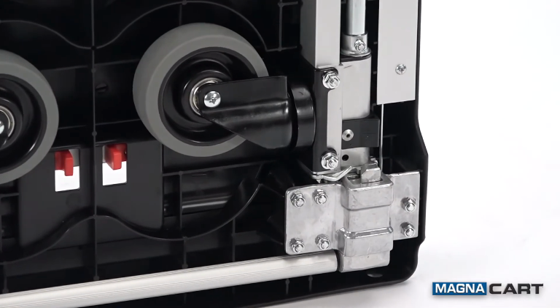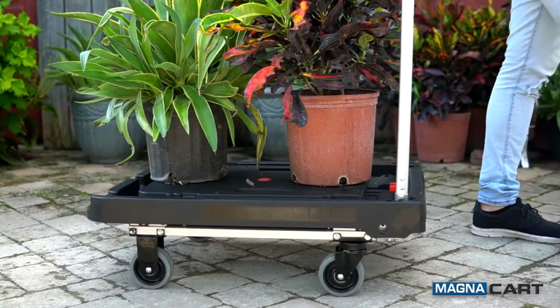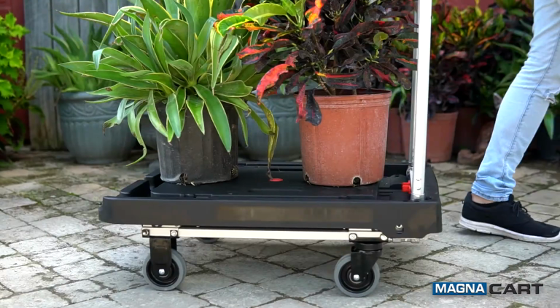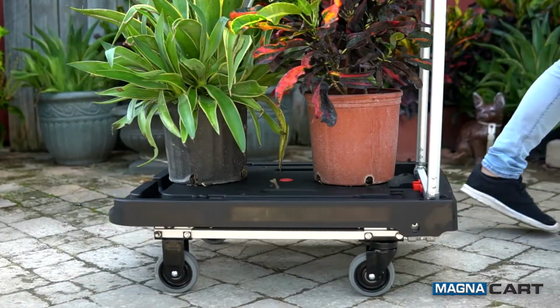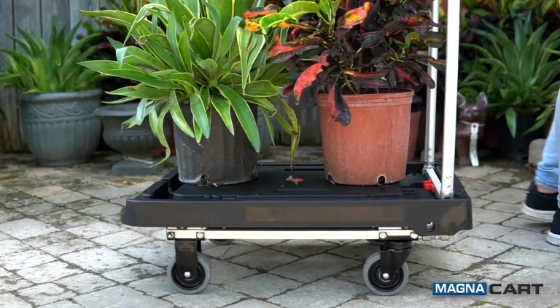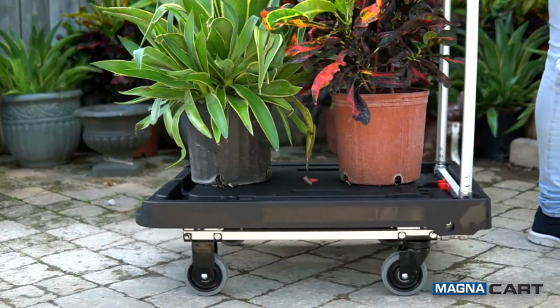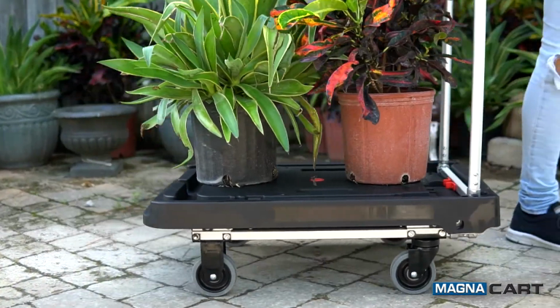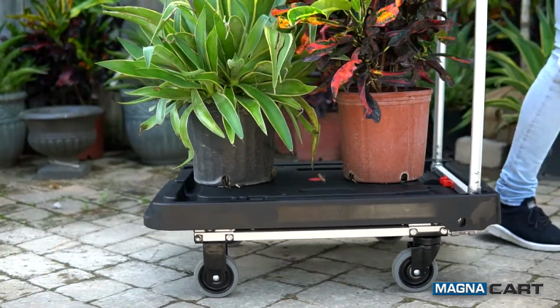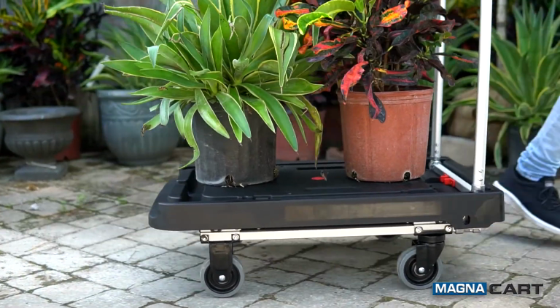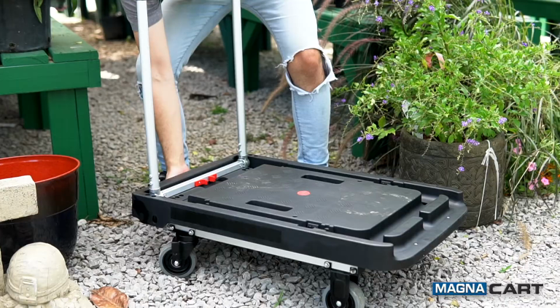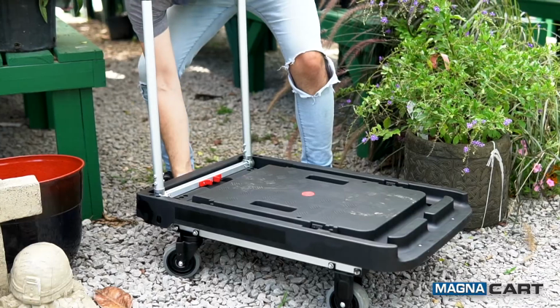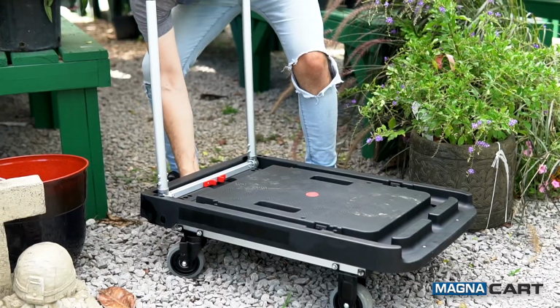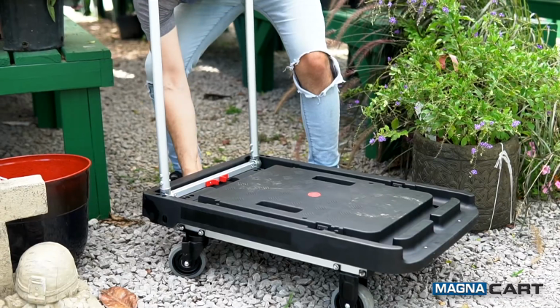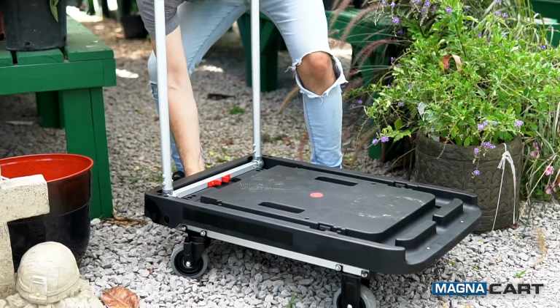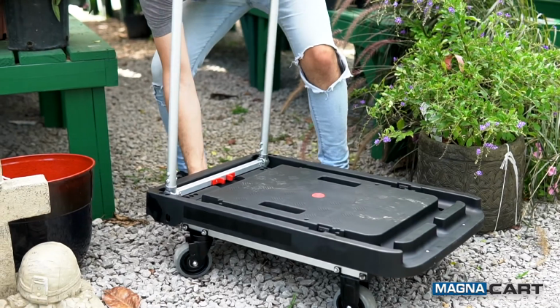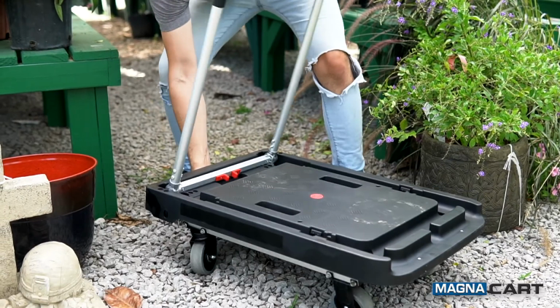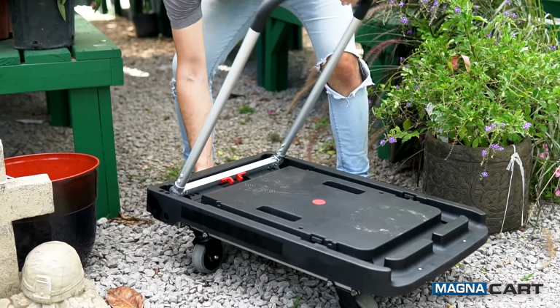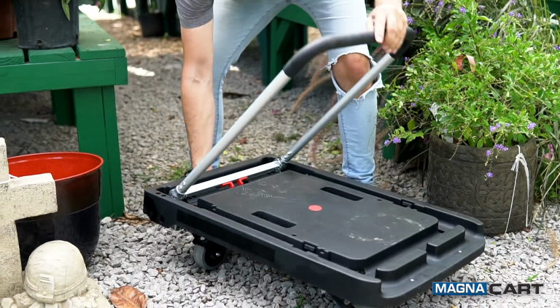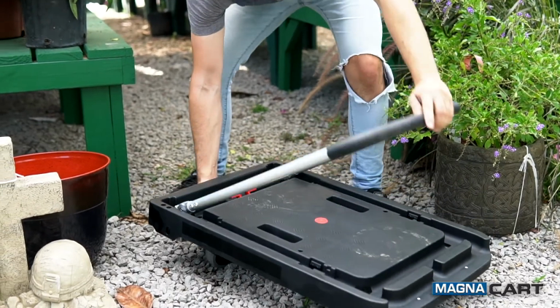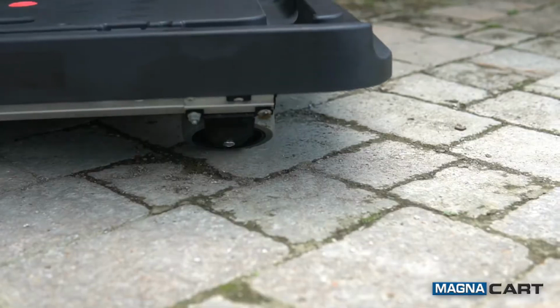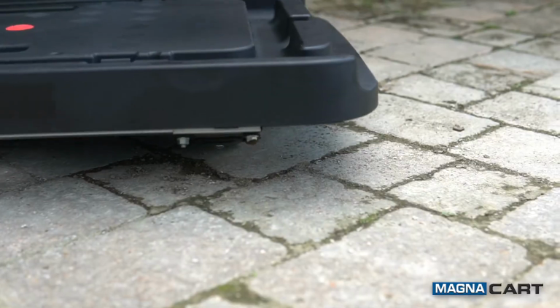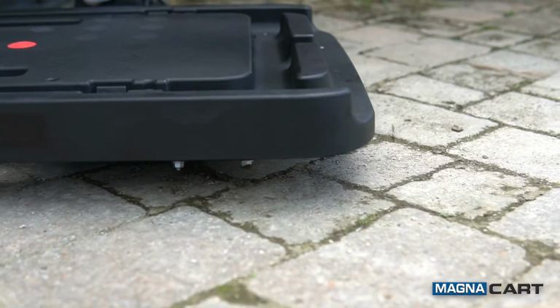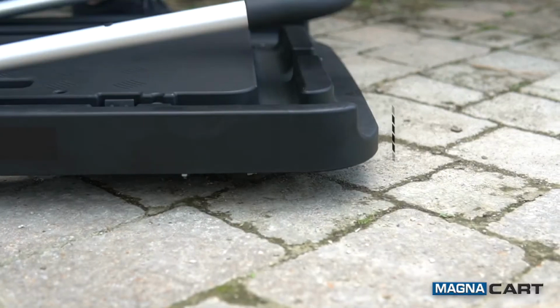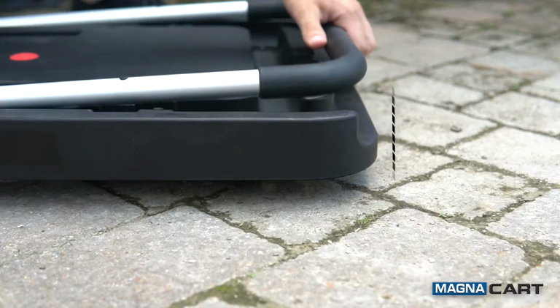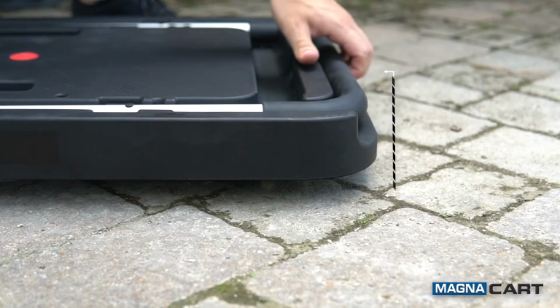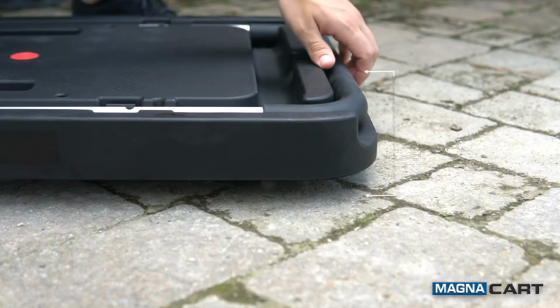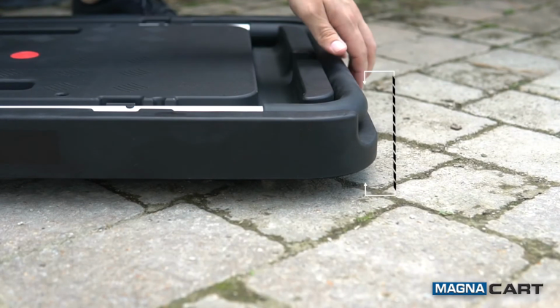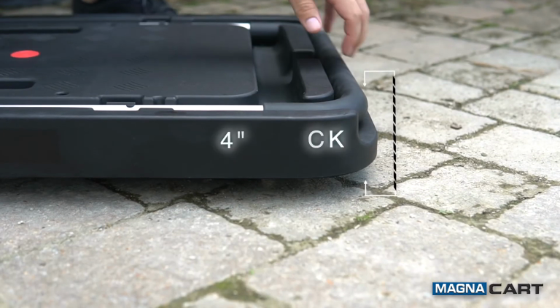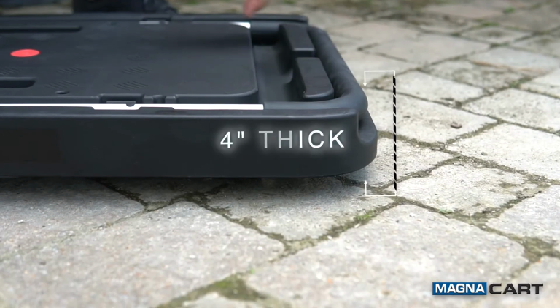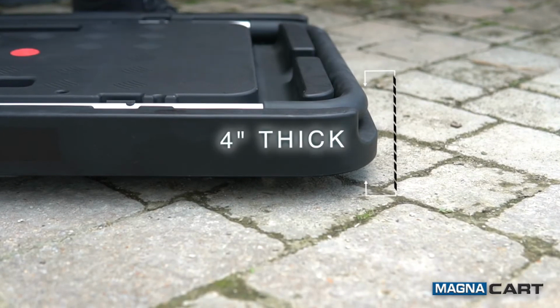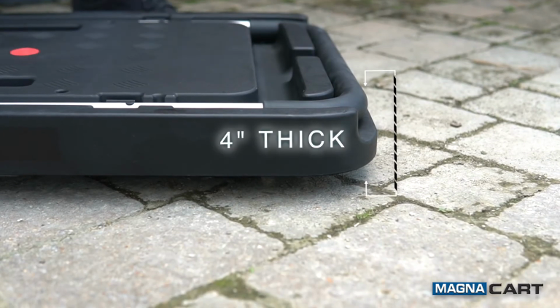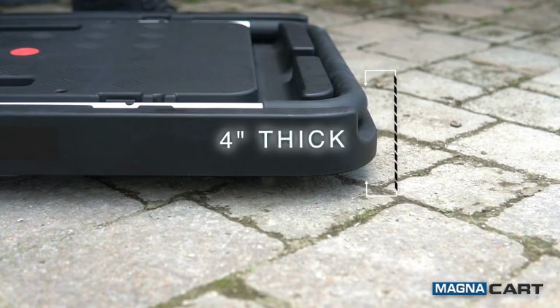And like the platform truck, the larger cart doesn't take up much storage space. It collapses to a width of only 4 inches.